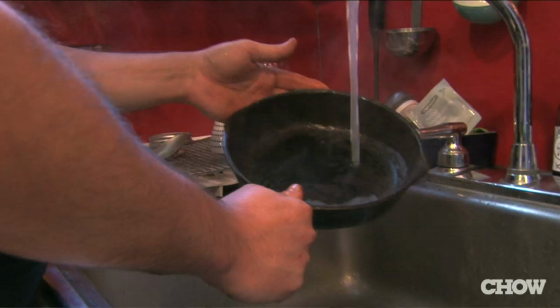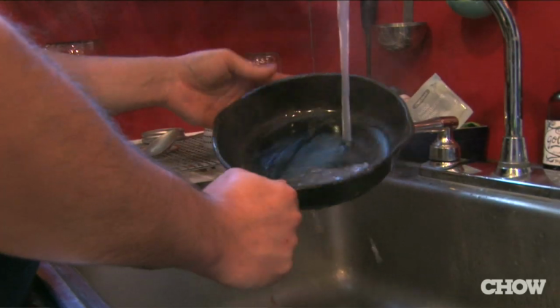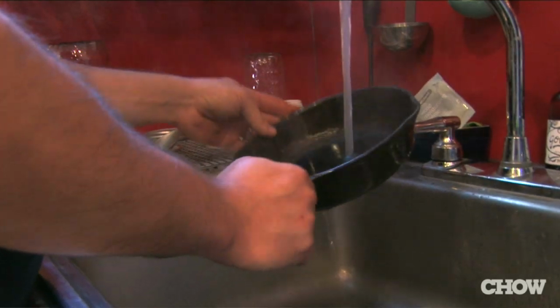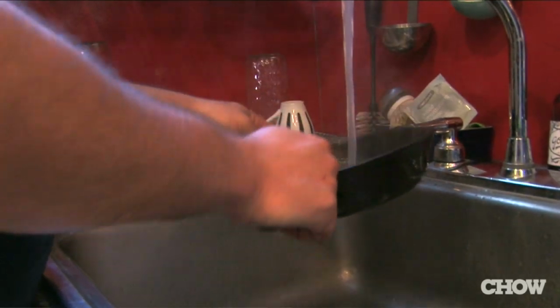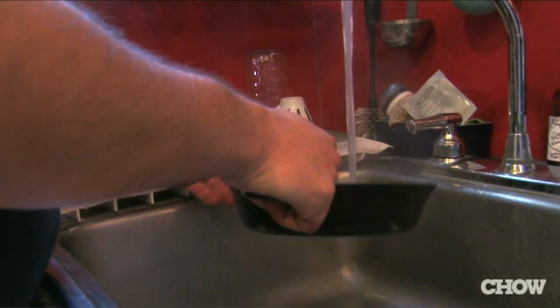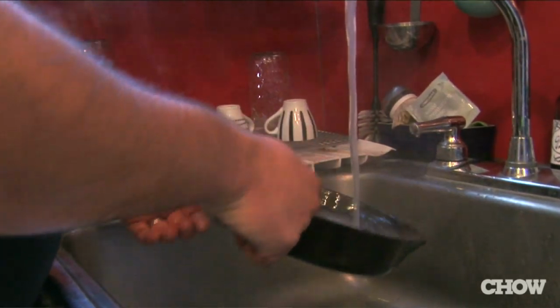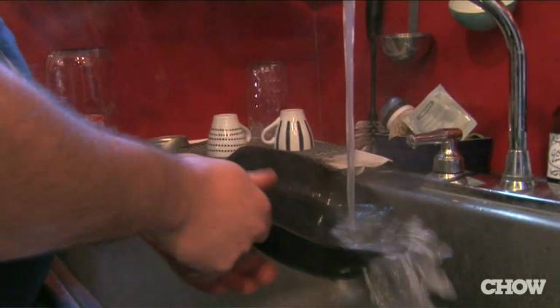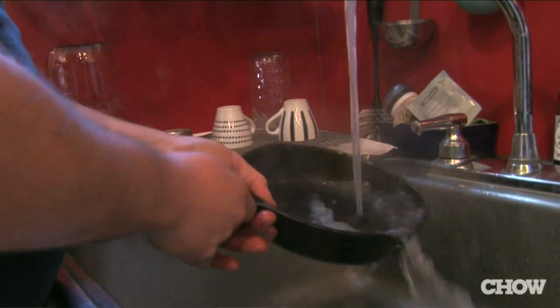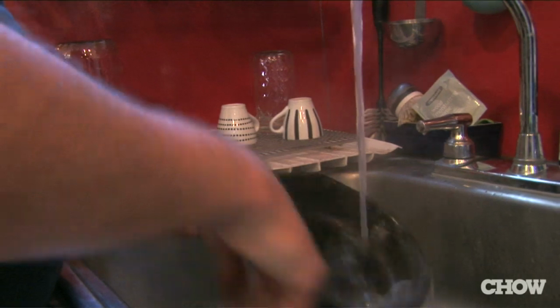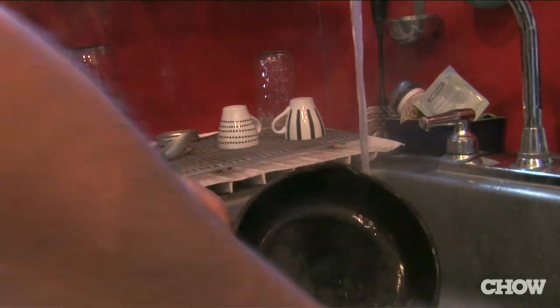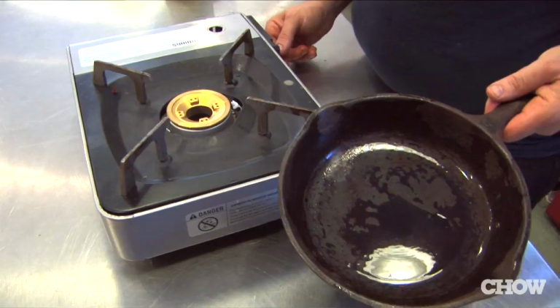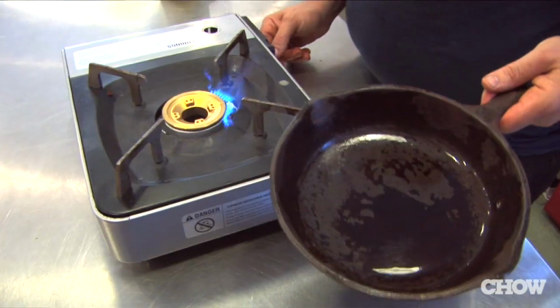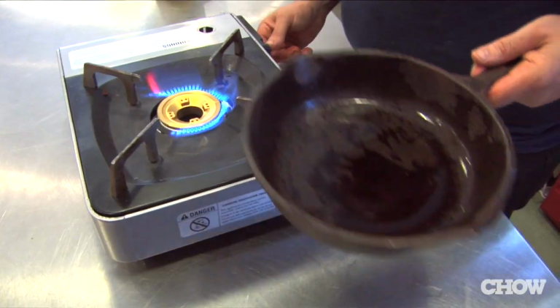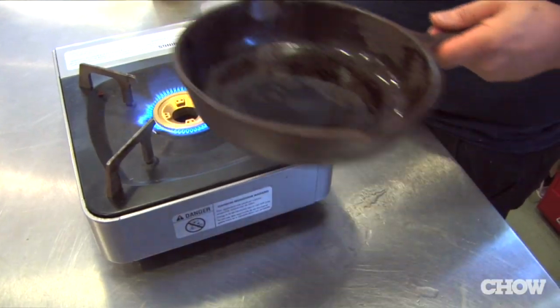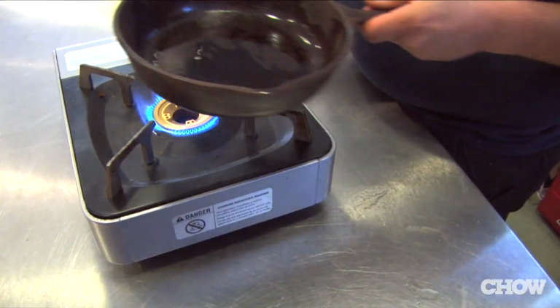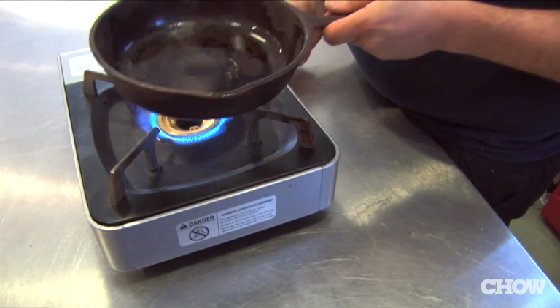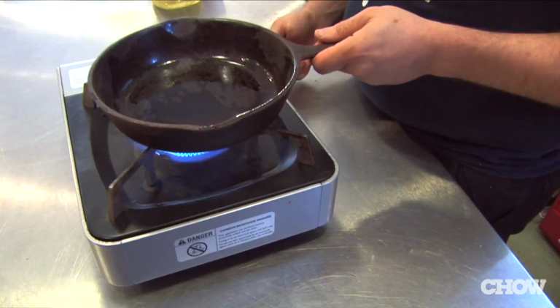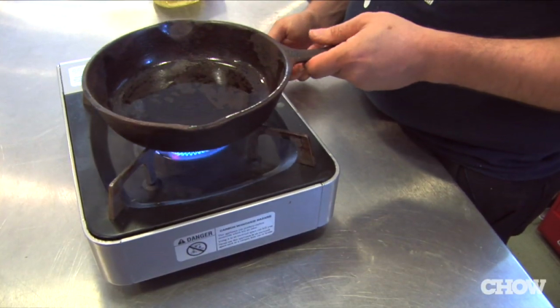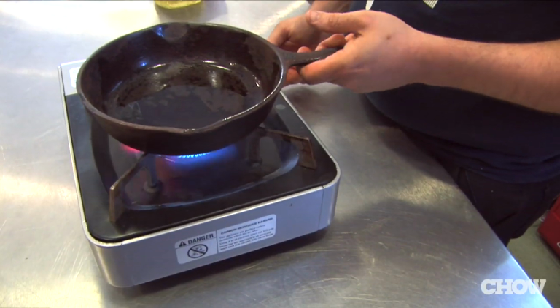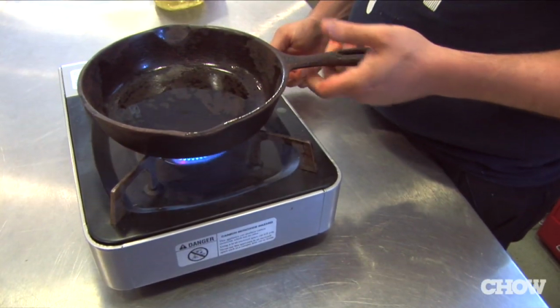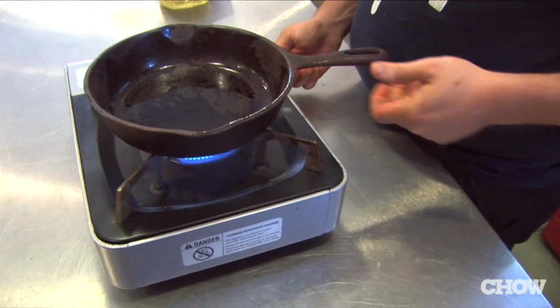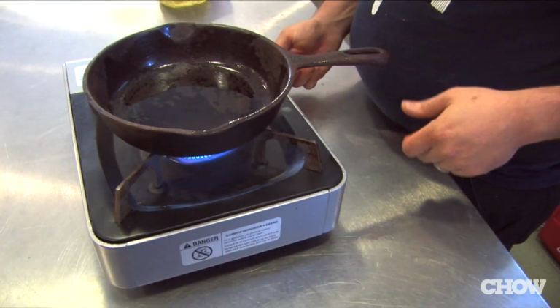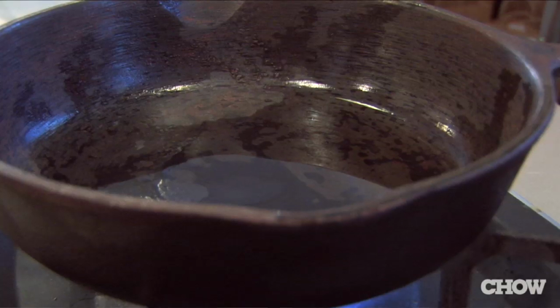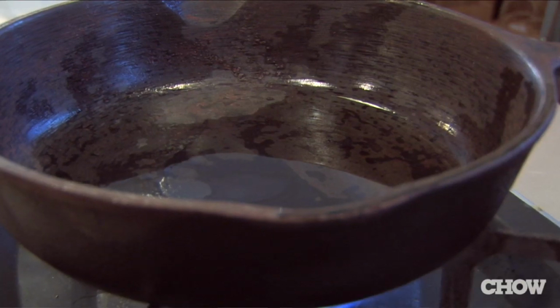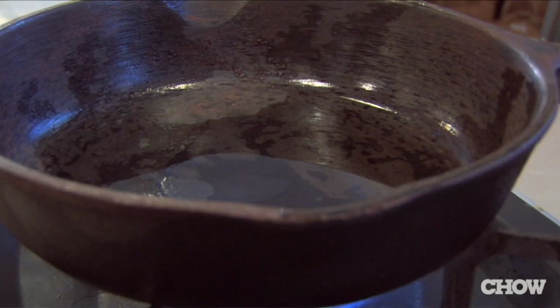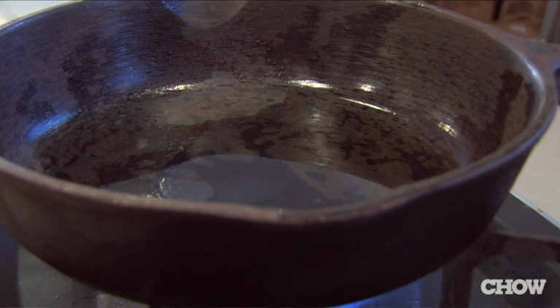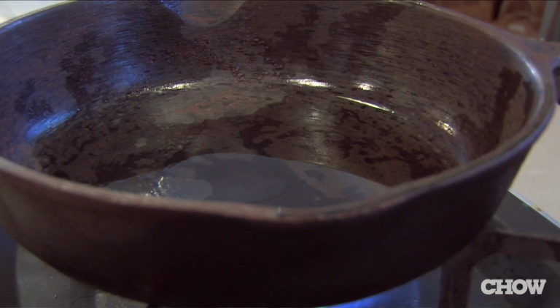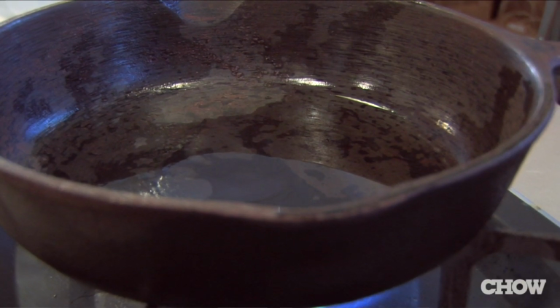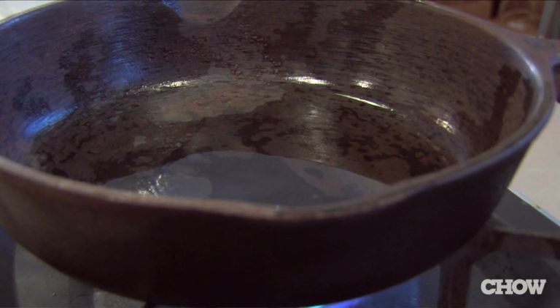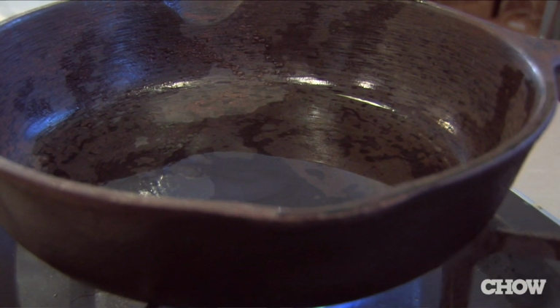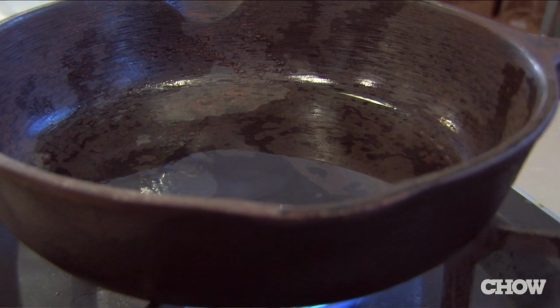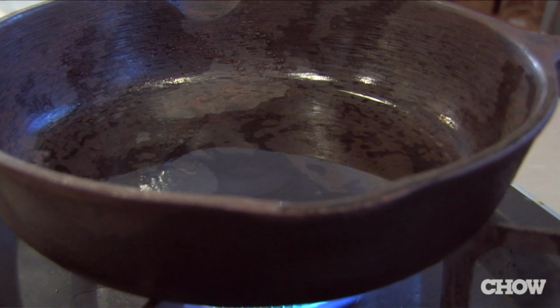Once you've rinsed out your cast iron pan you want to put it on a low to medium flame to evaporate all the water, because you don't want it to rust further.